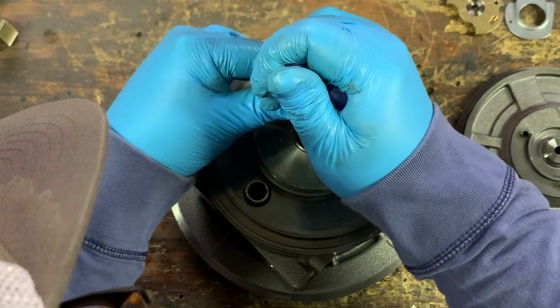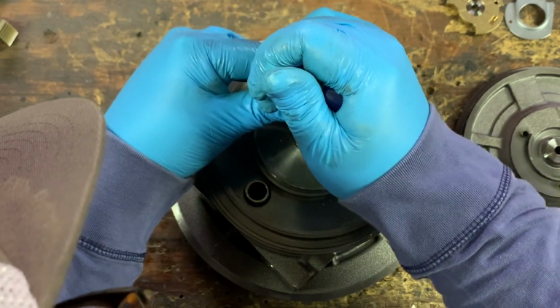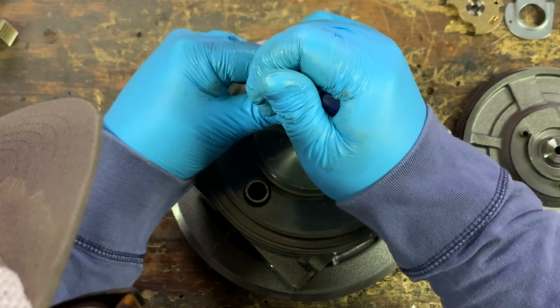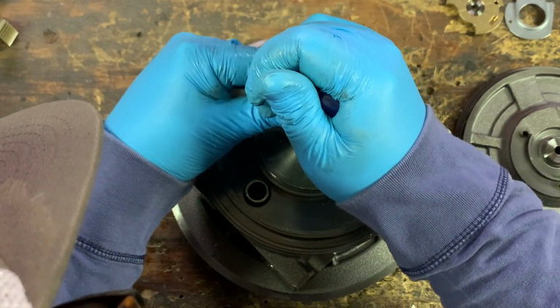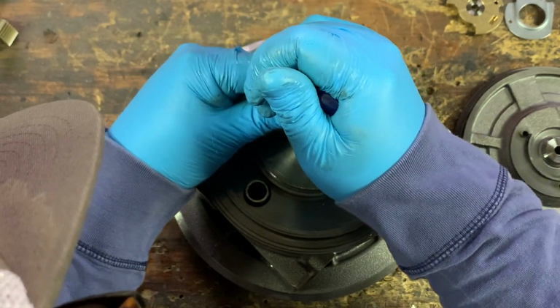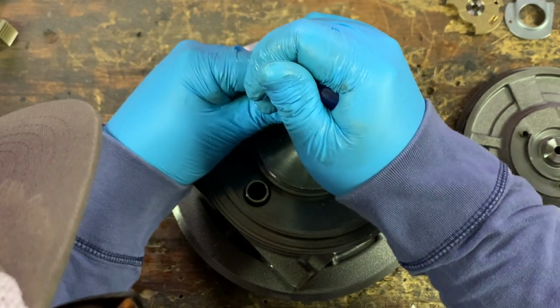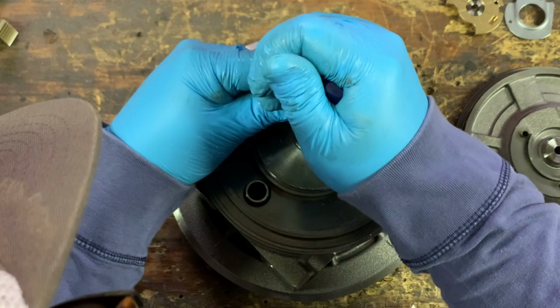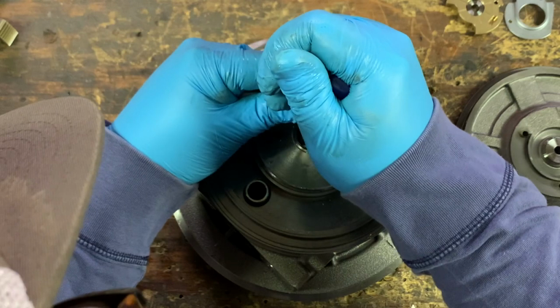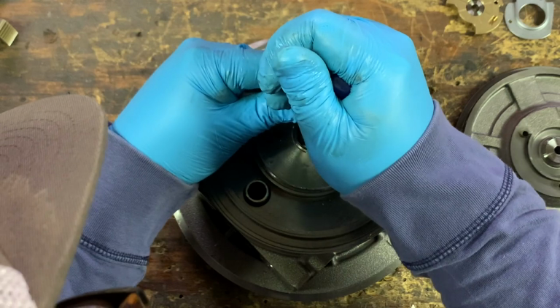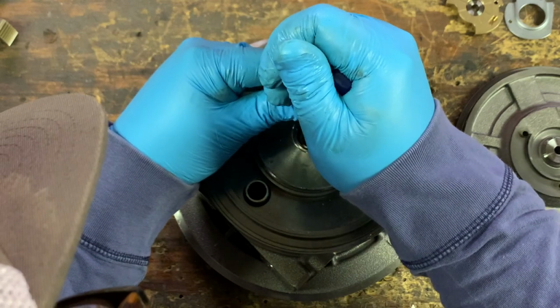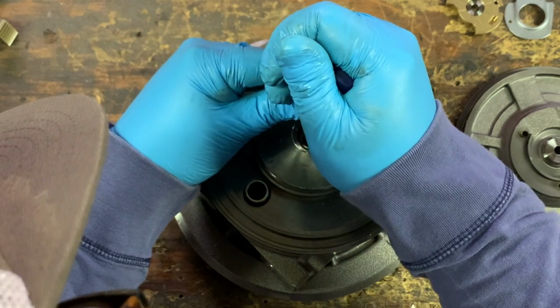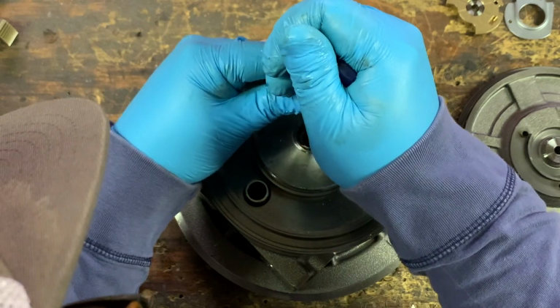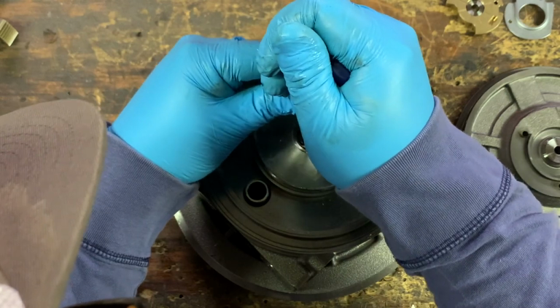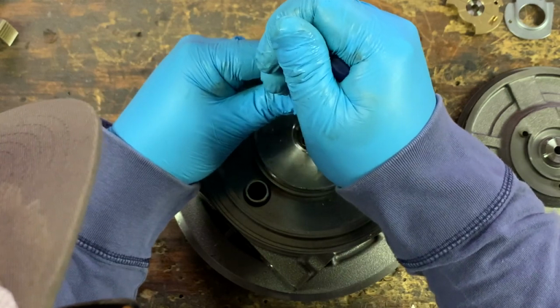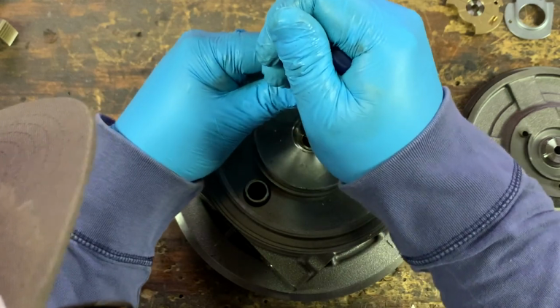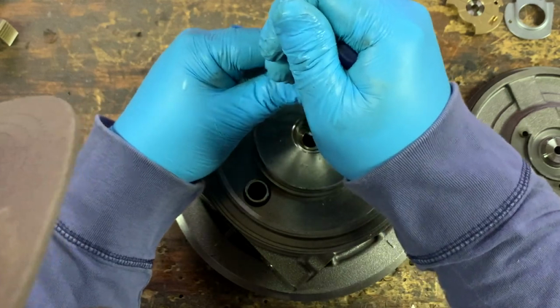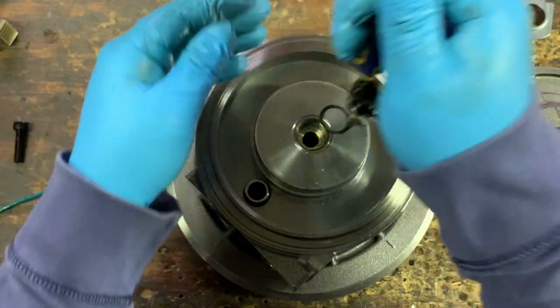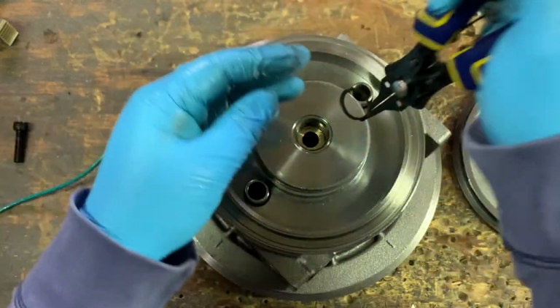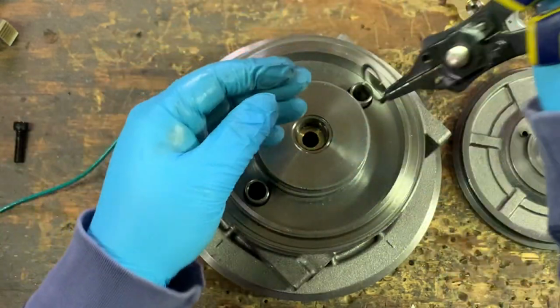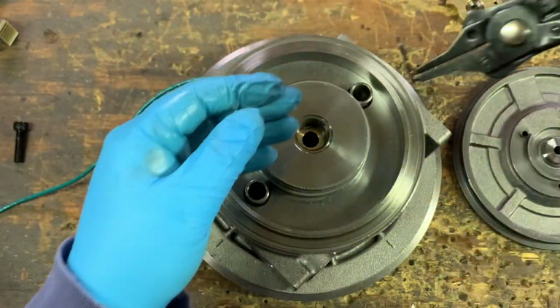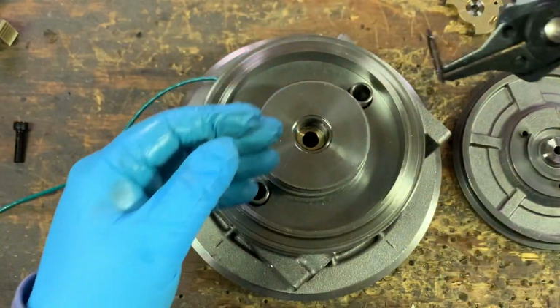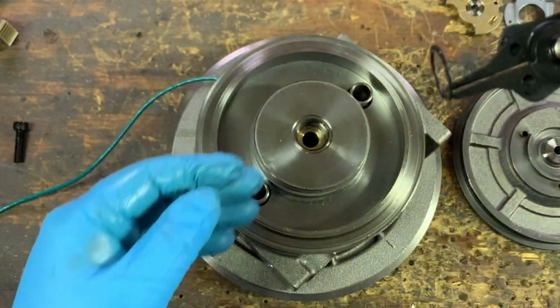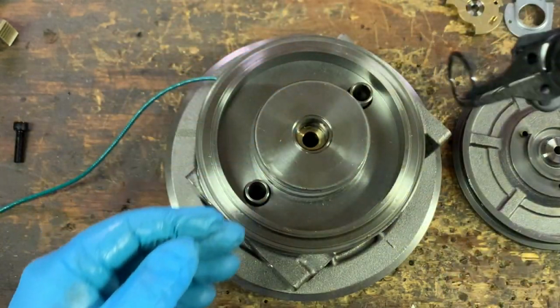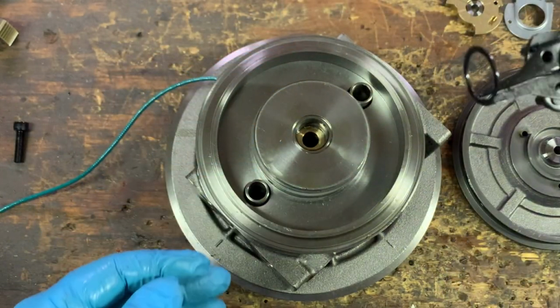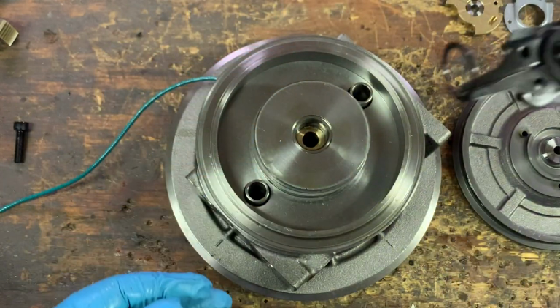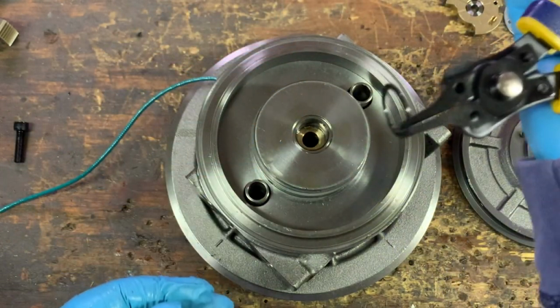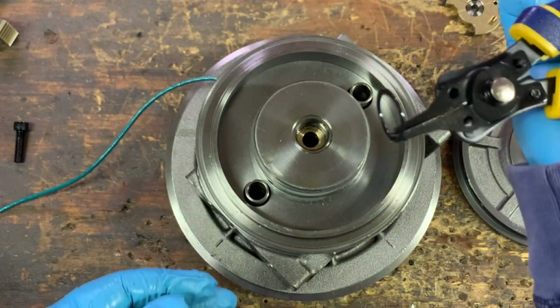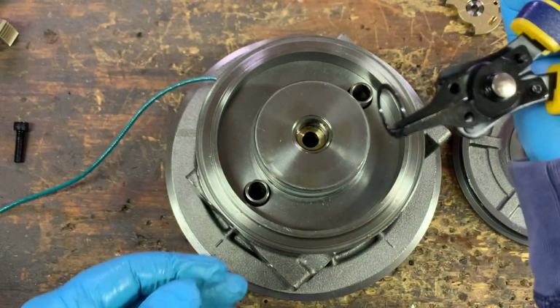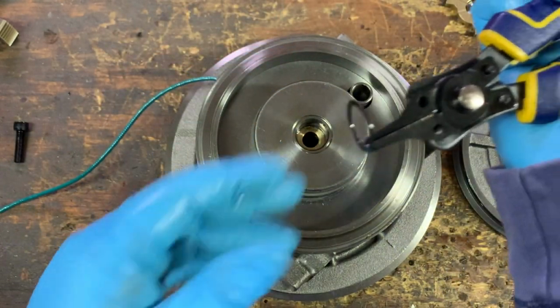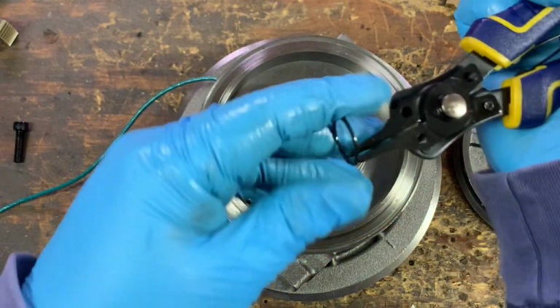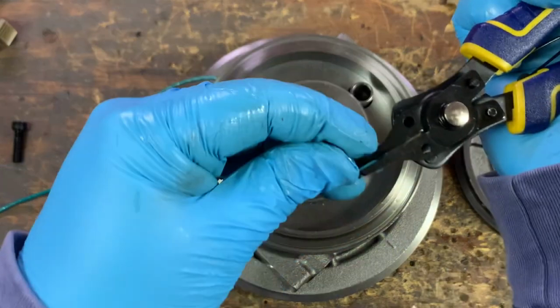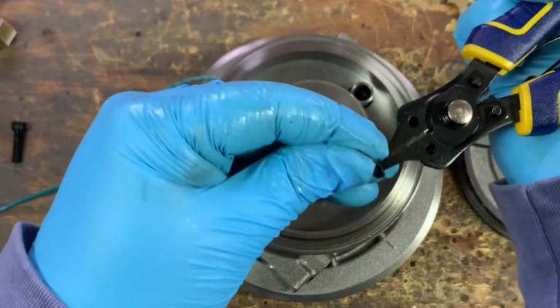Lastly, we're pulling out the retaining ring so that we can remove the turbine side journal bearing.